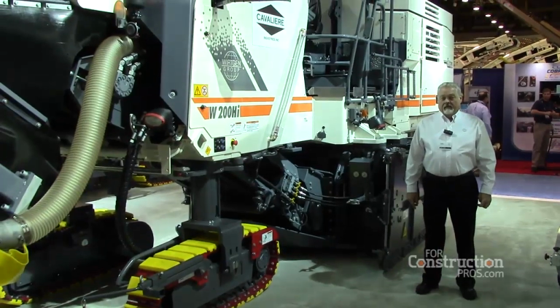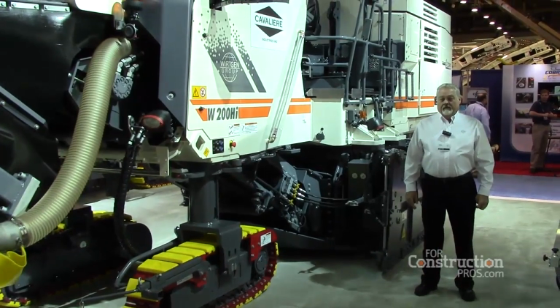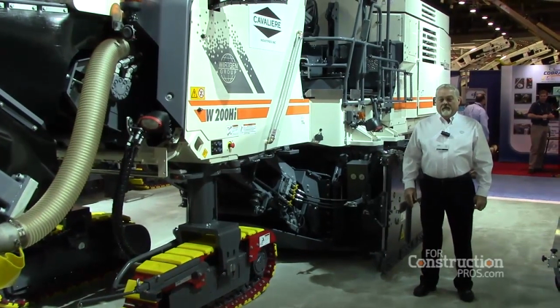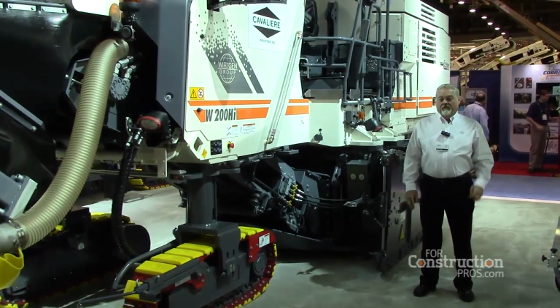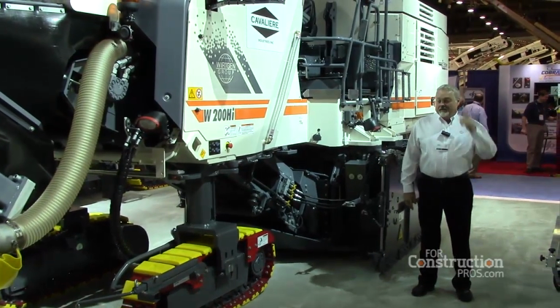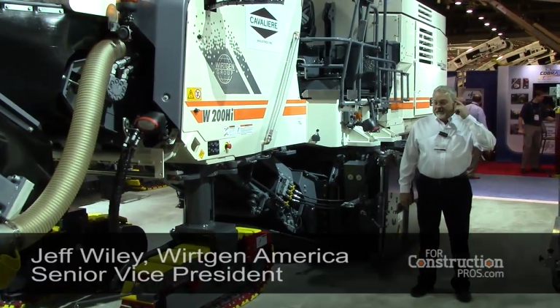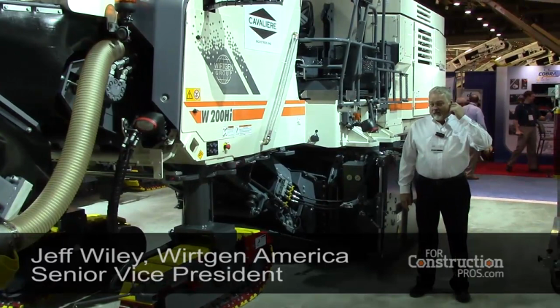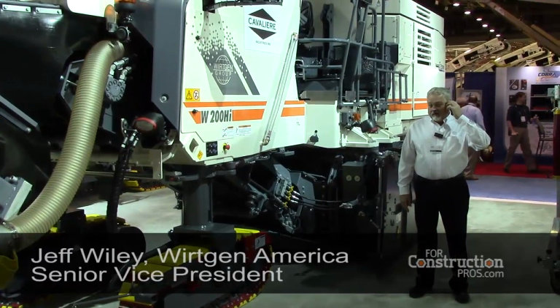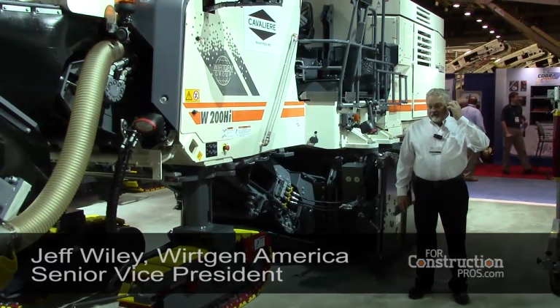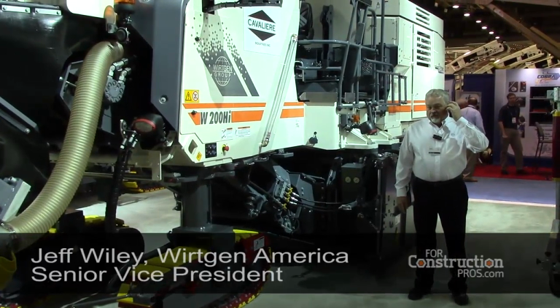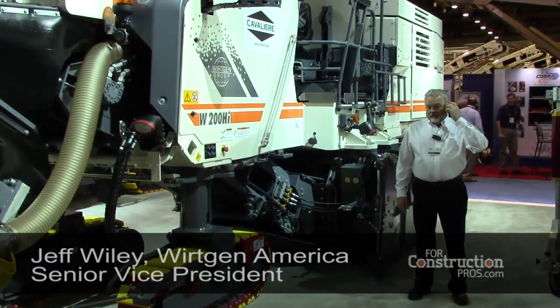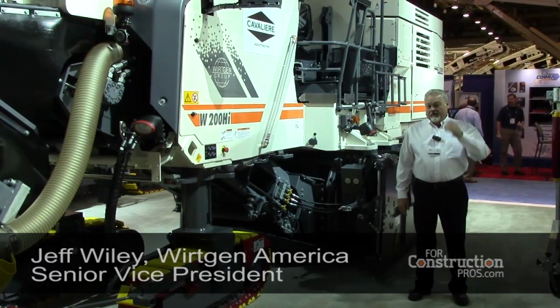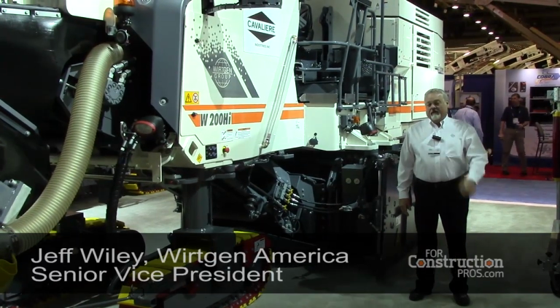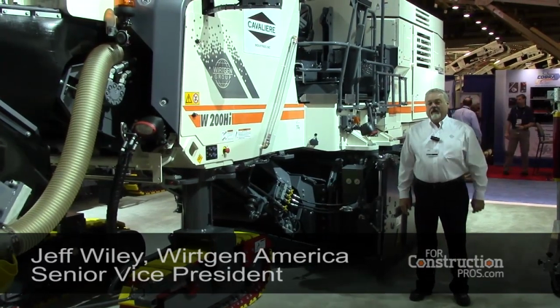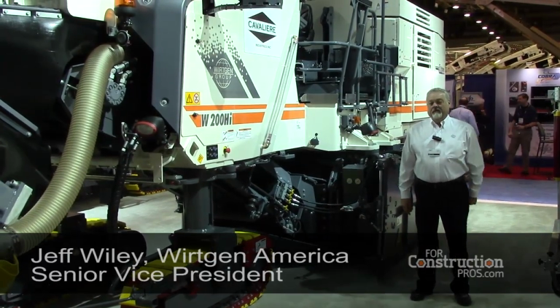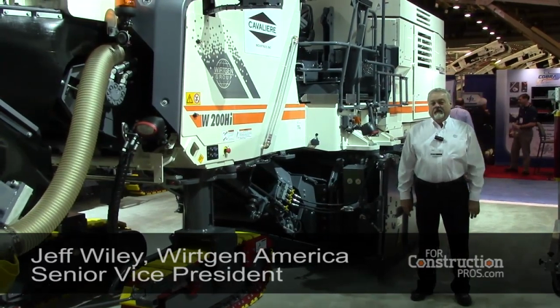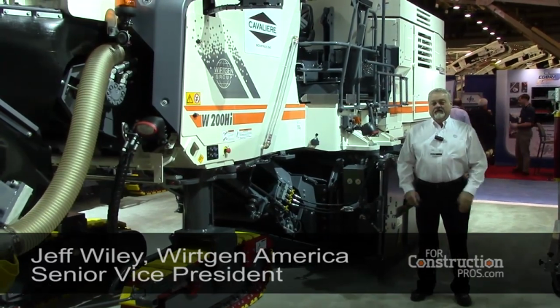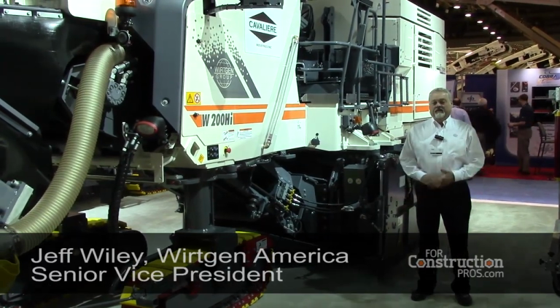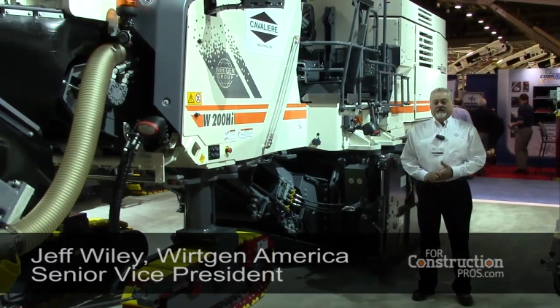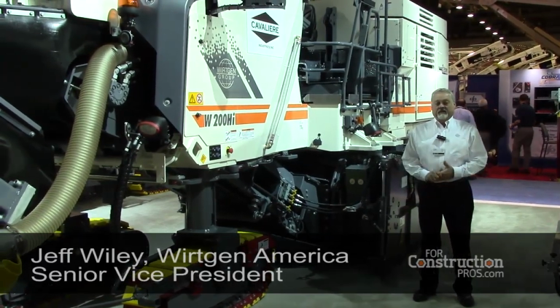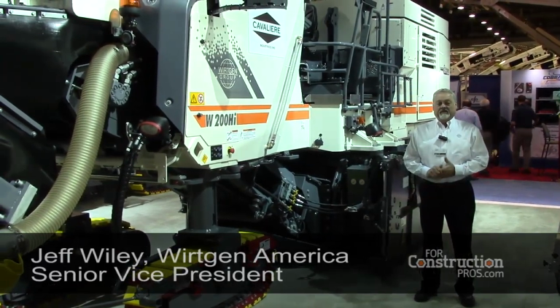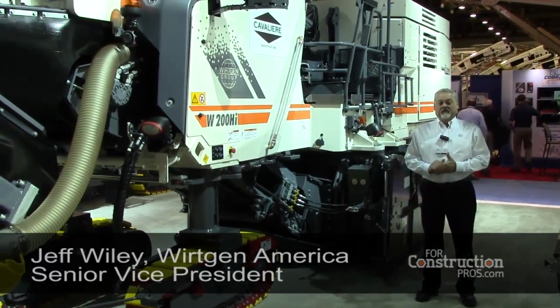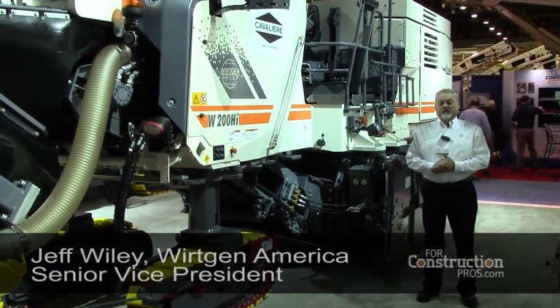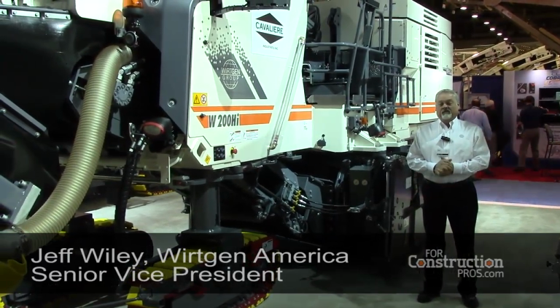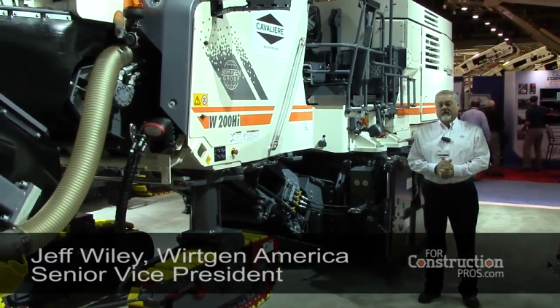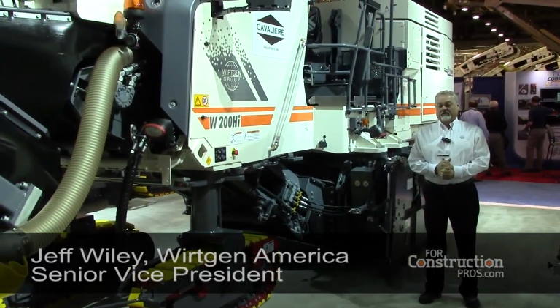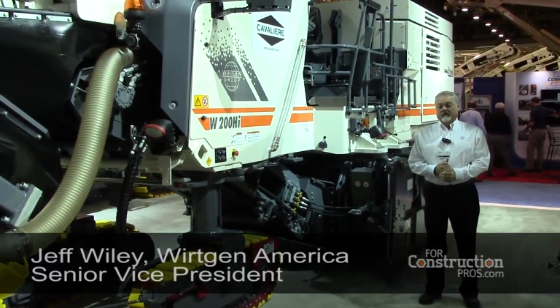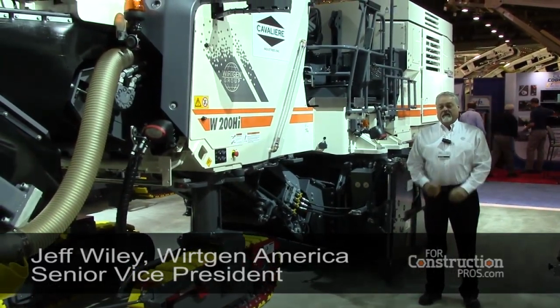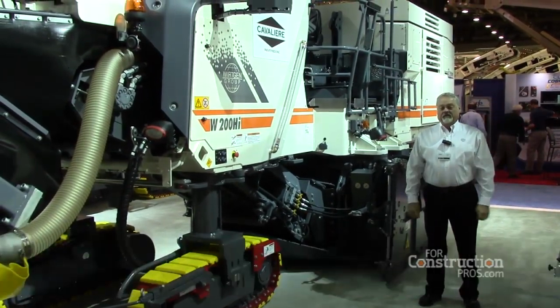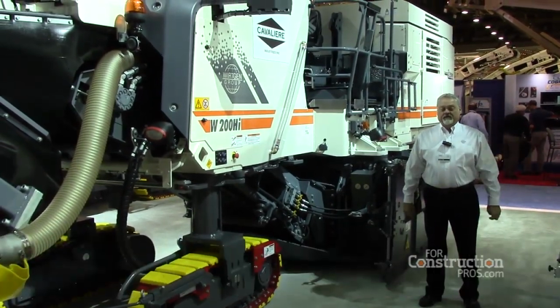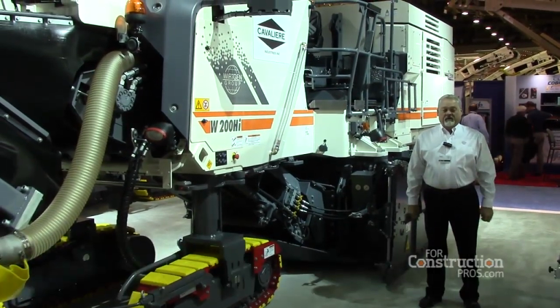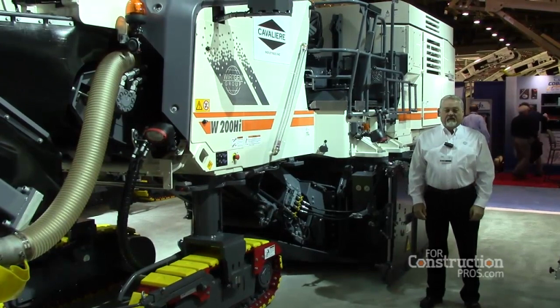Good morning, my name is Jeff Wiley with Workin America. I'm the Senior Vice President for the Workin products for sales and marketing.